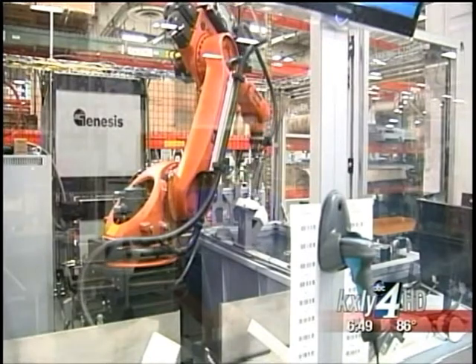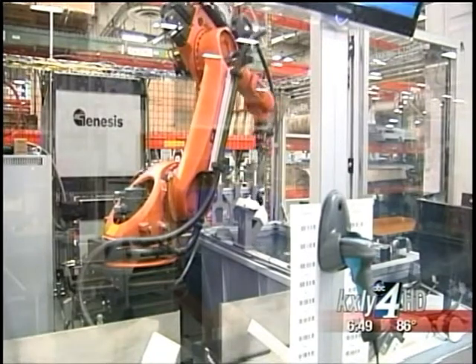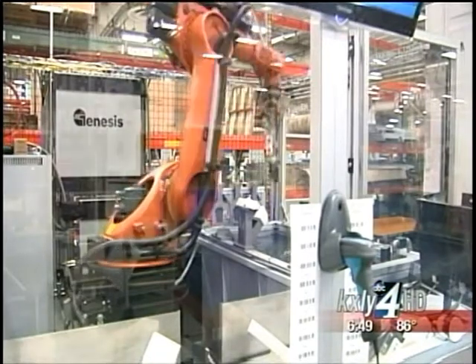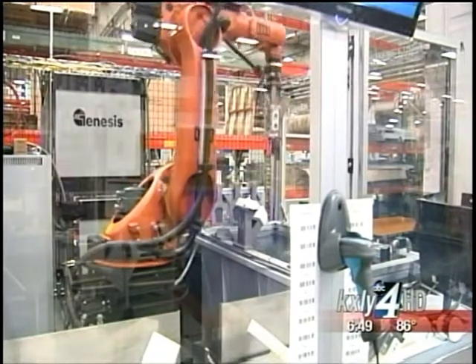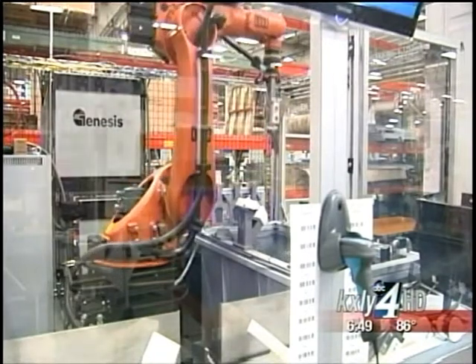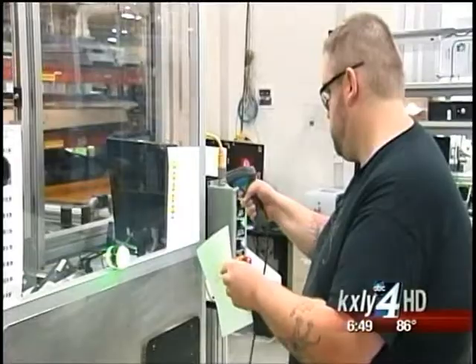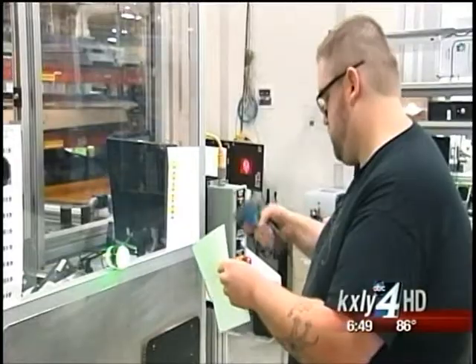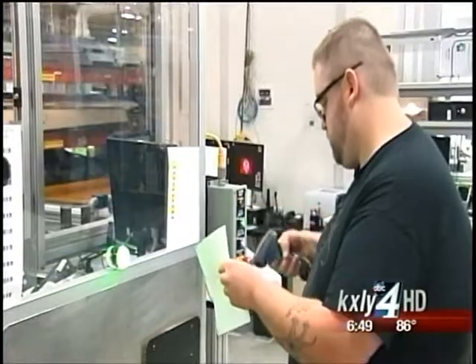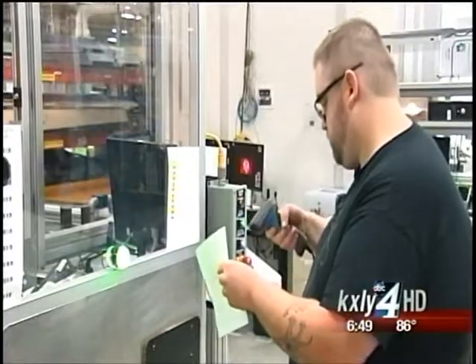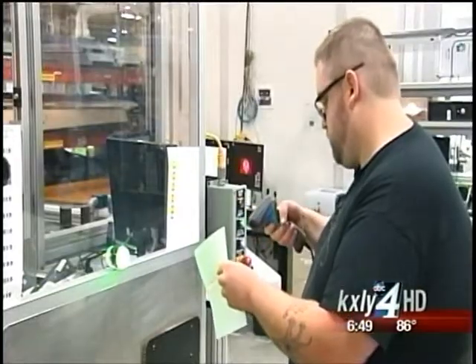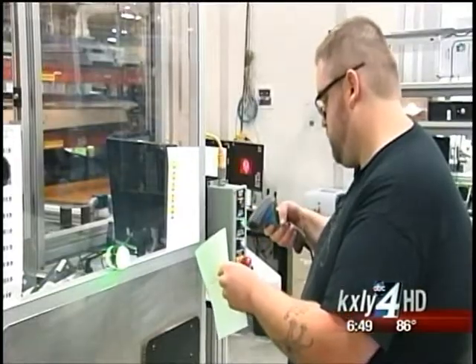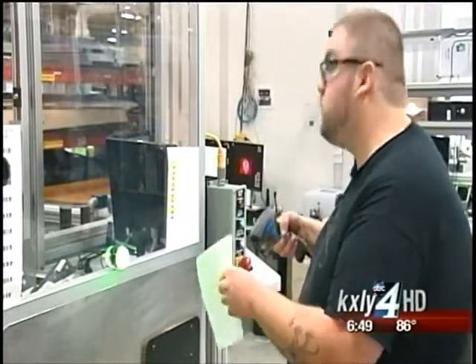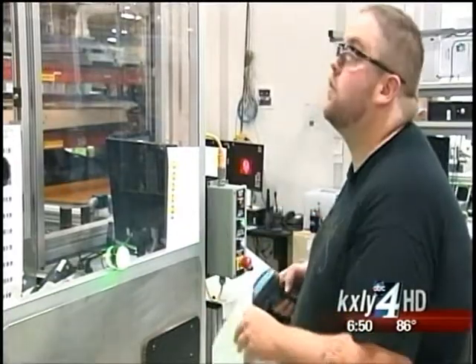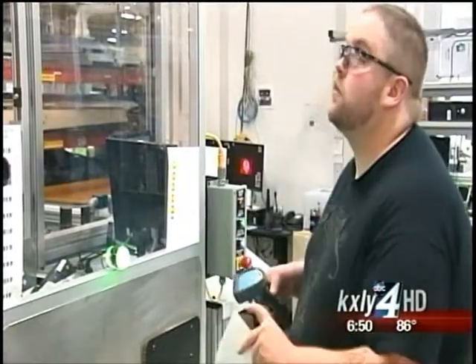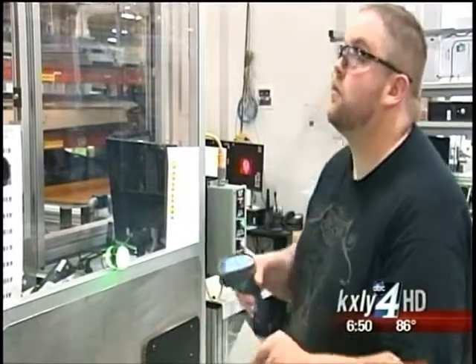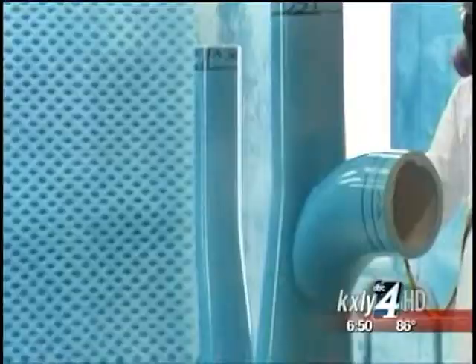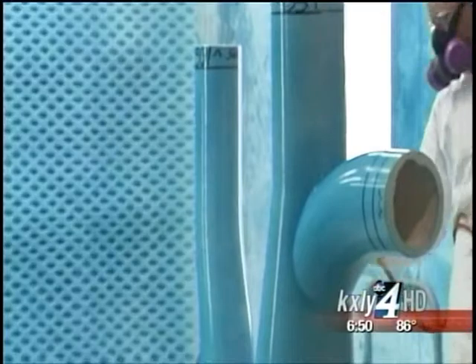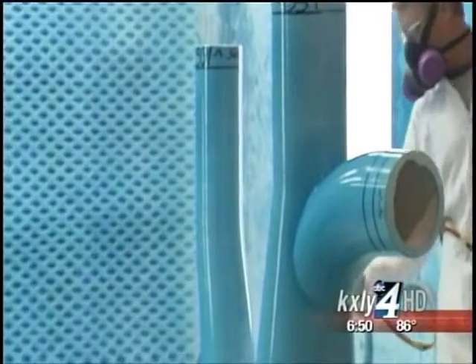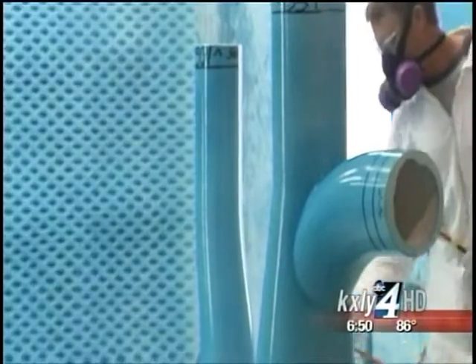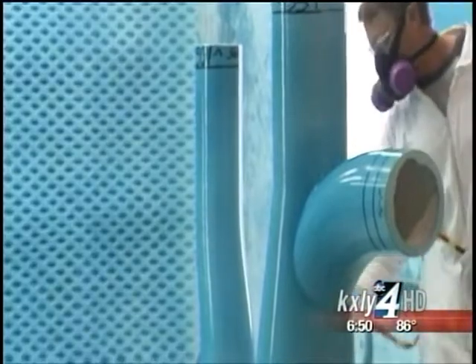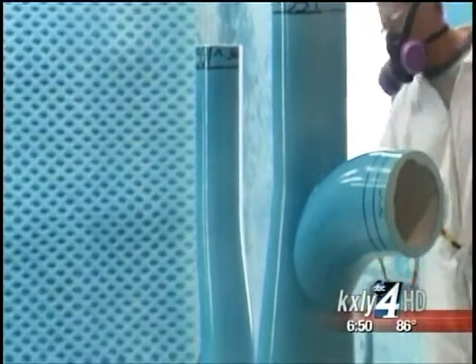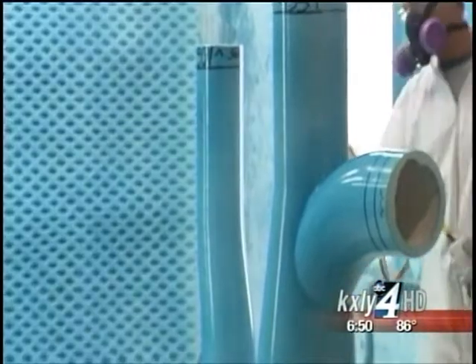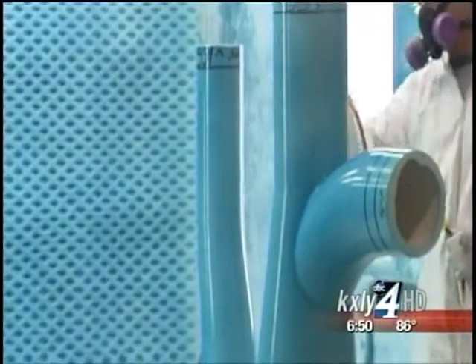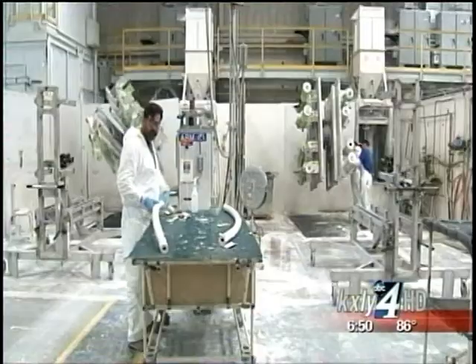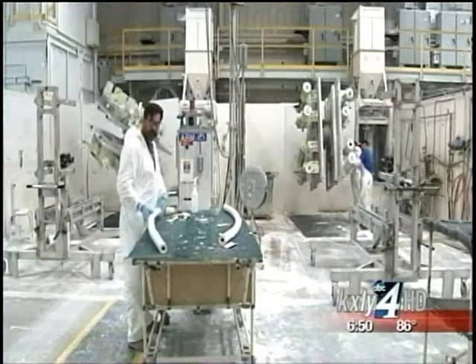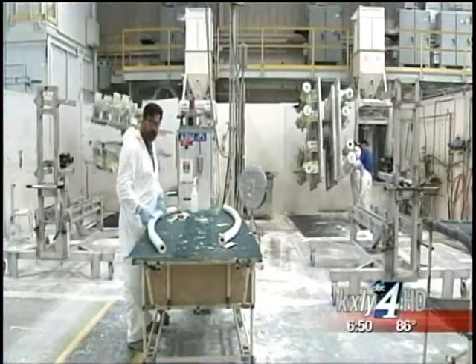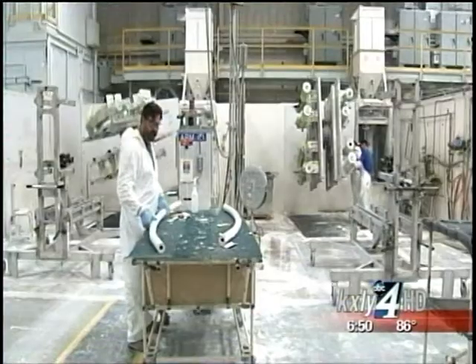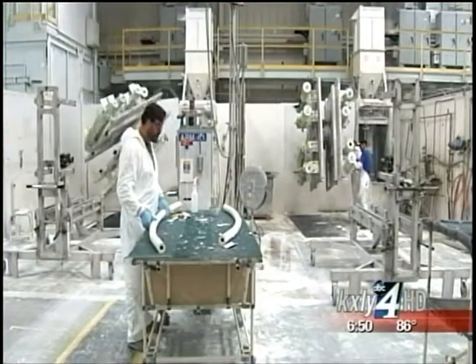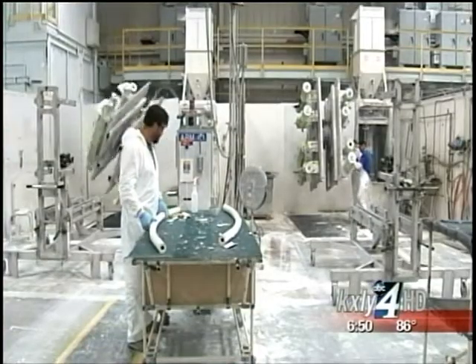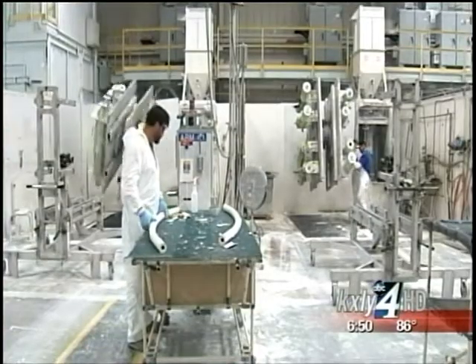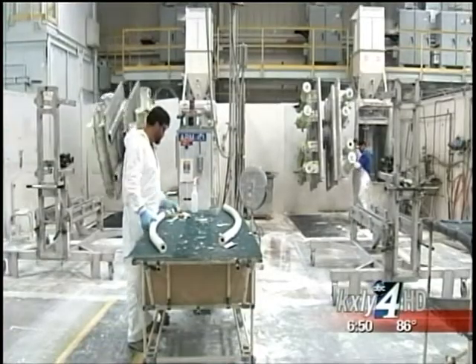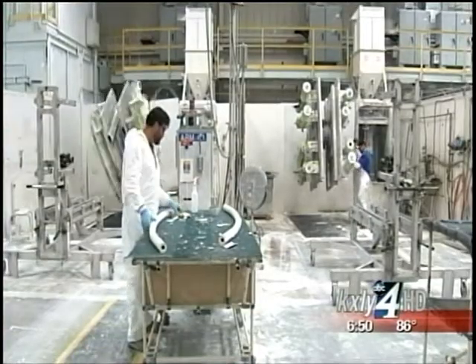And they plan to continue putting their parts on planes for years to come. For Made in the Northwest, I'm Derek Dice, KXLY 4 HD News.